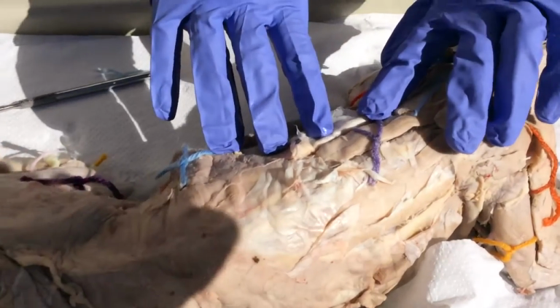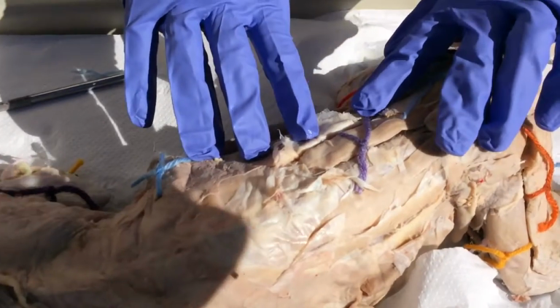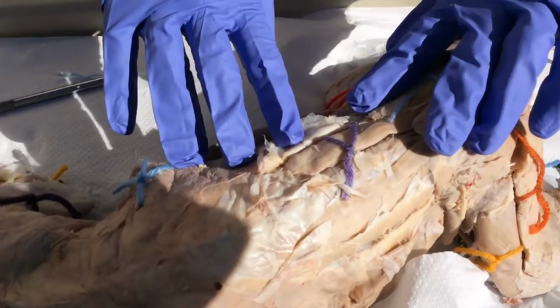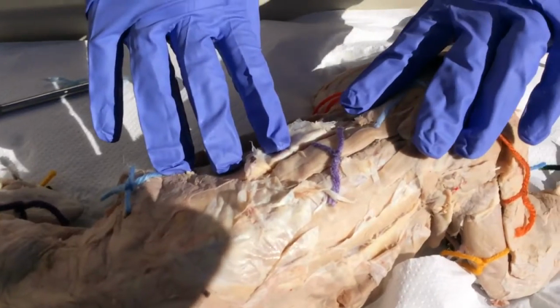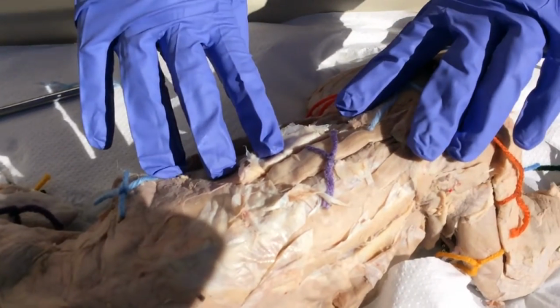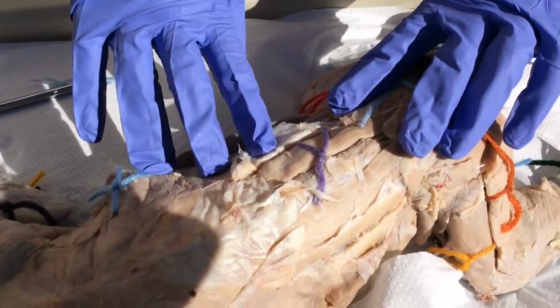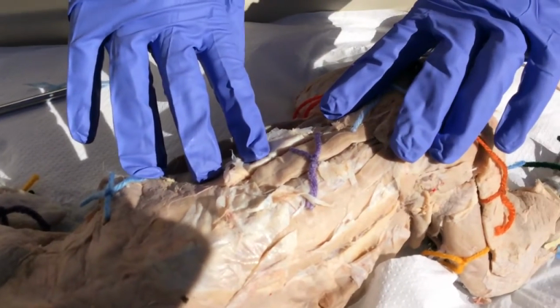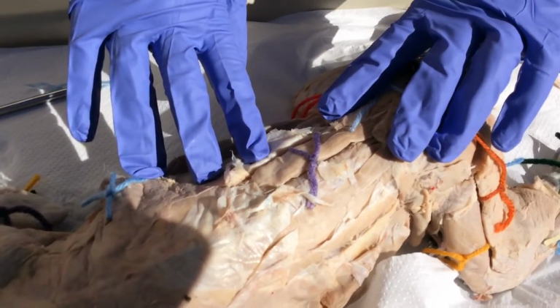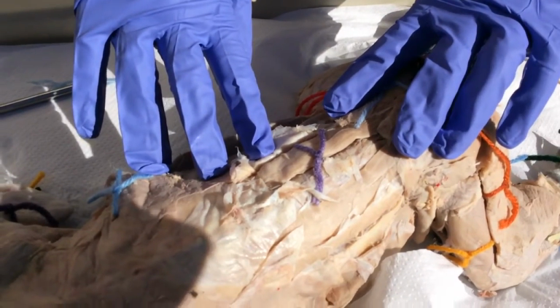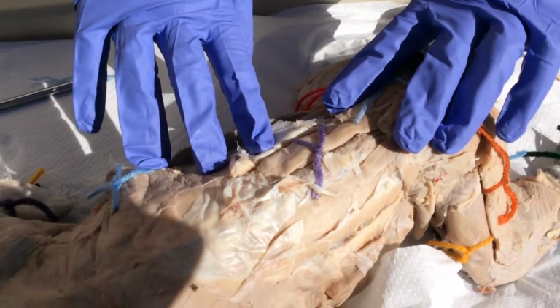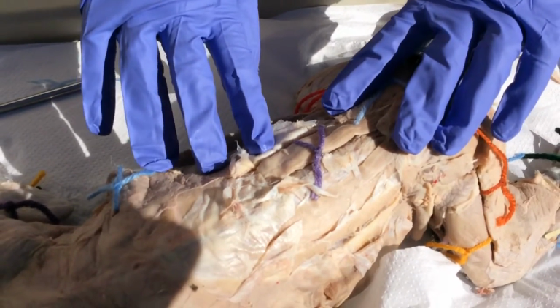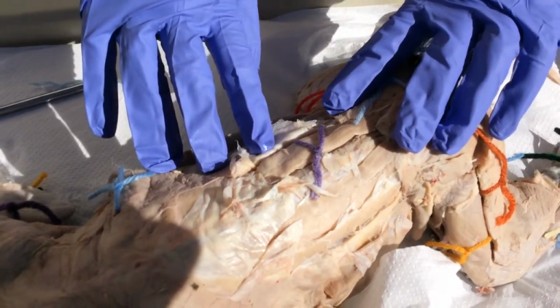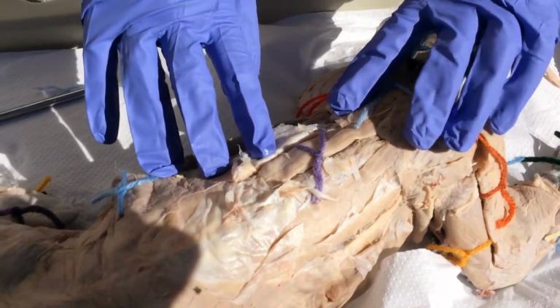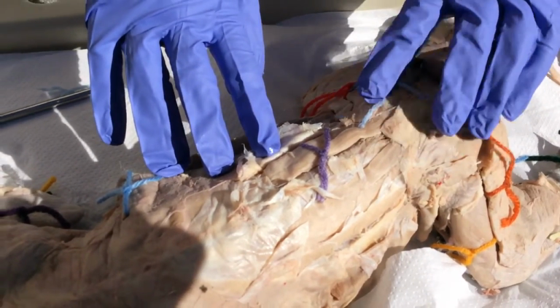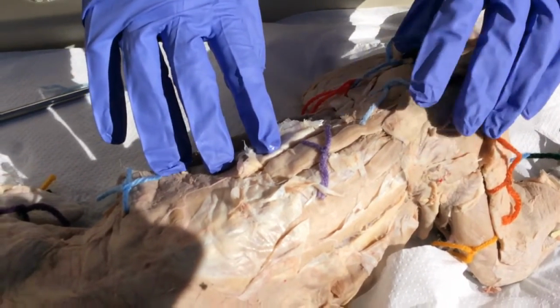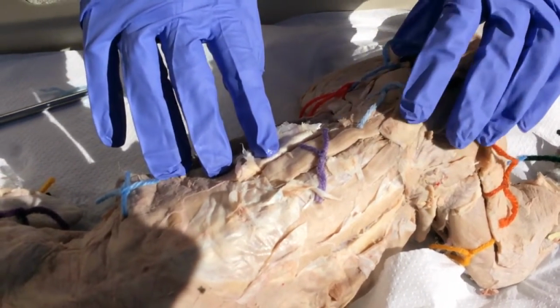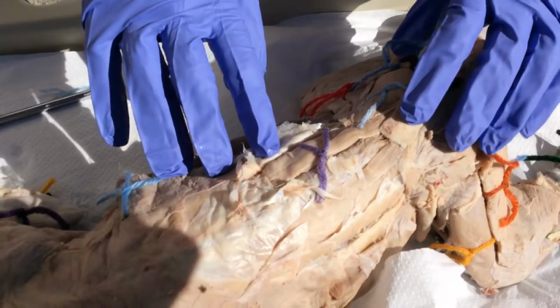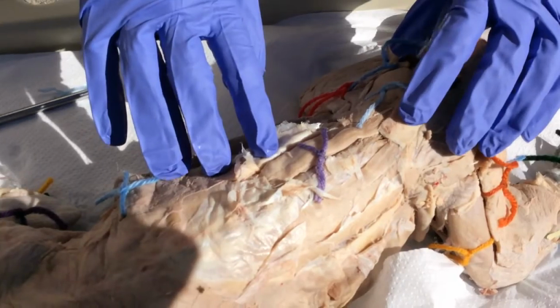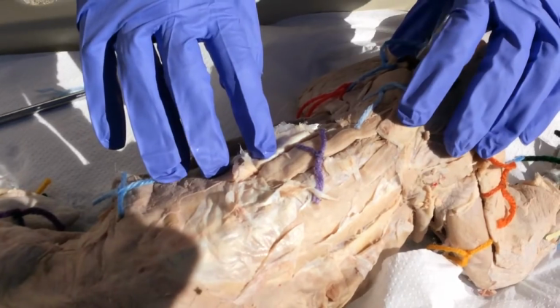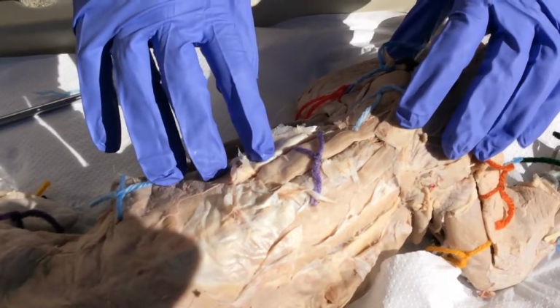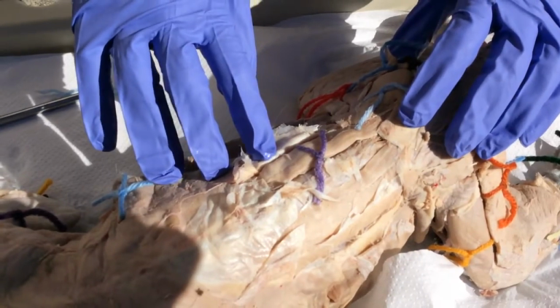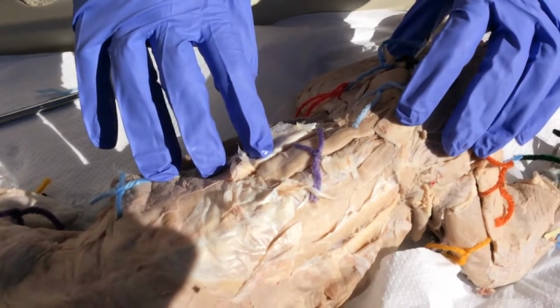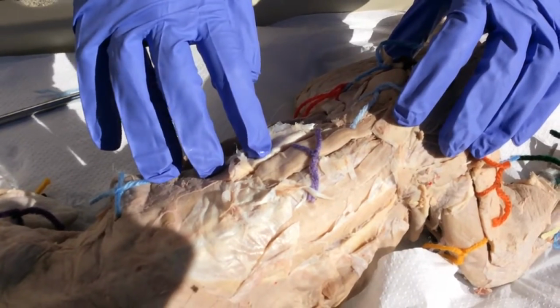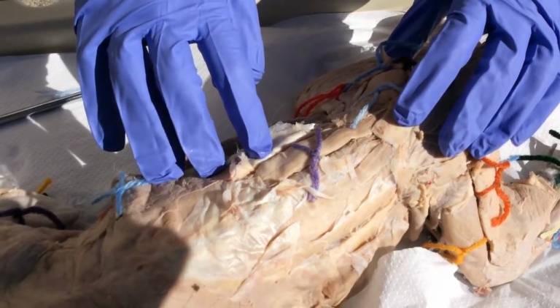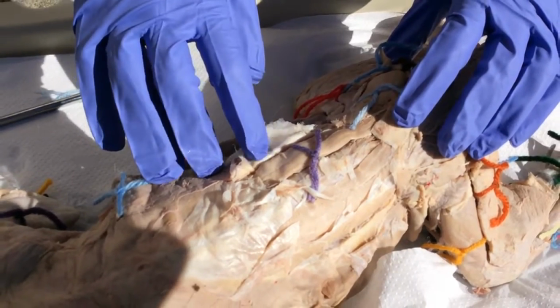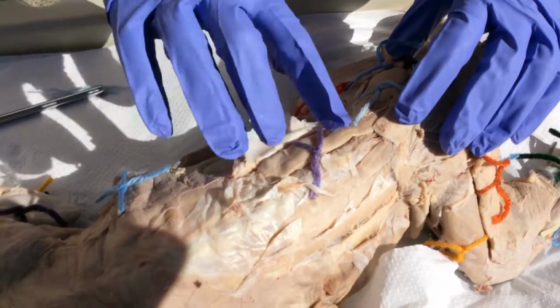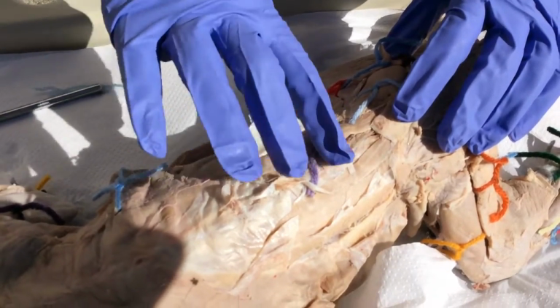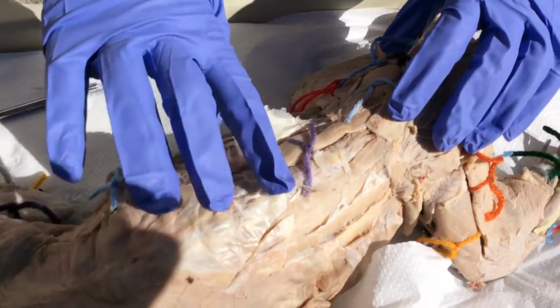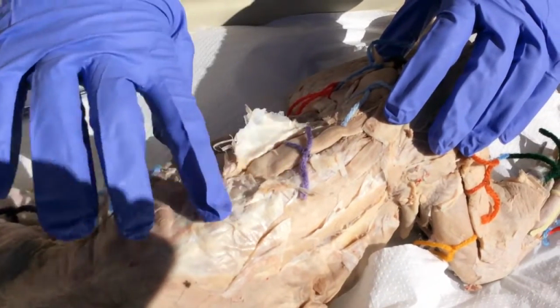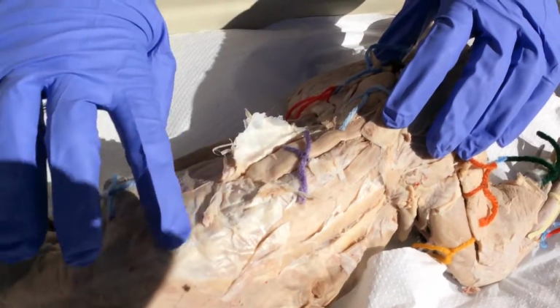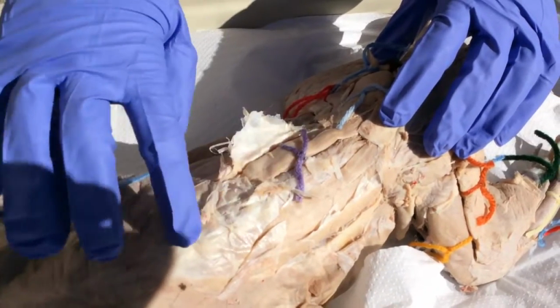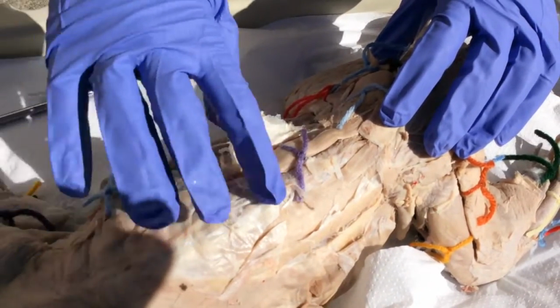Our last muscle is the erector spinae group in lavender. This erects the spine and keeps it in line. You can memorize it because it runs along both sides of the spine.